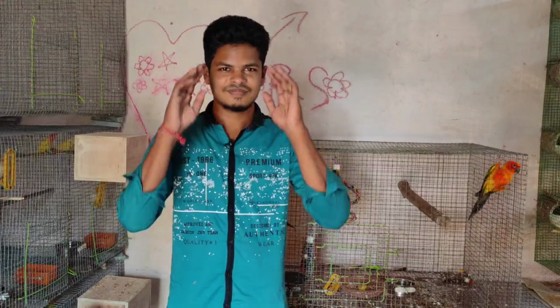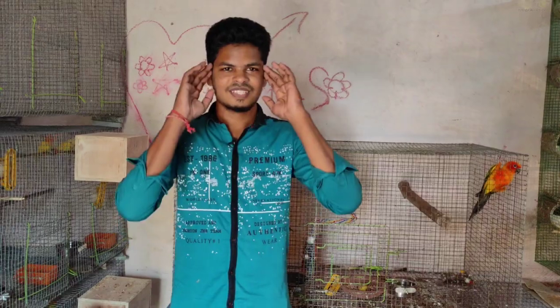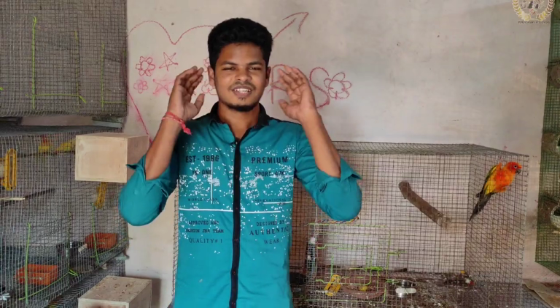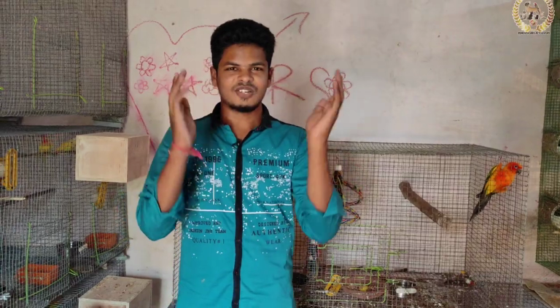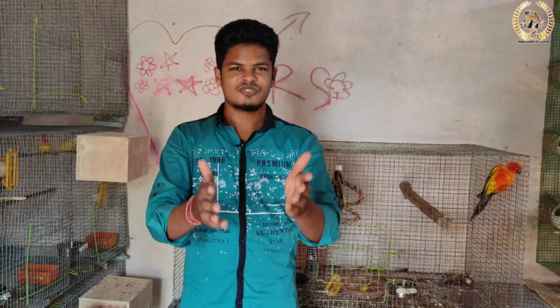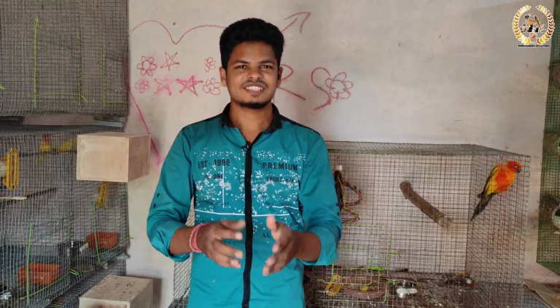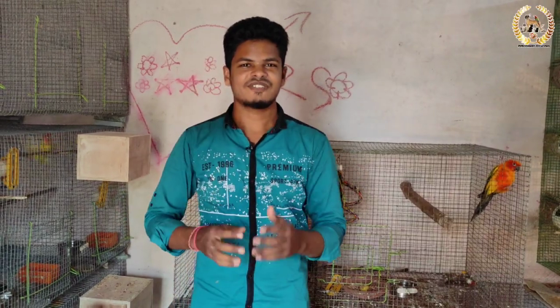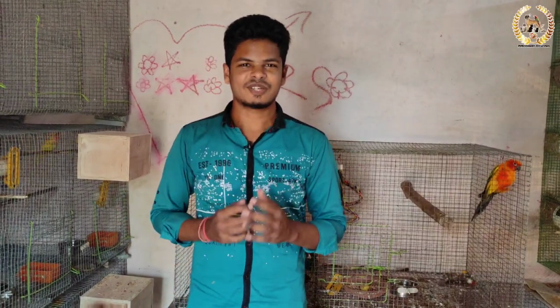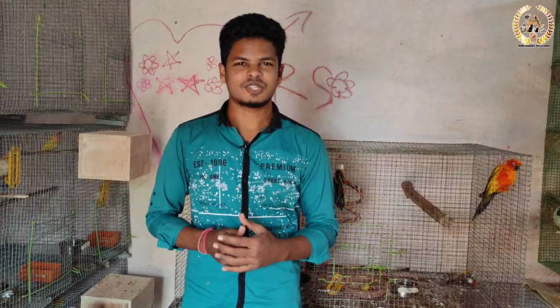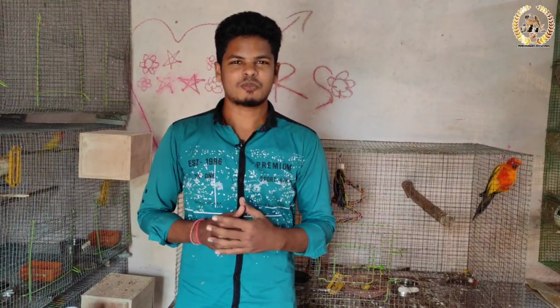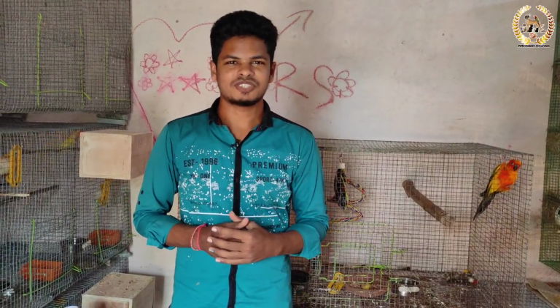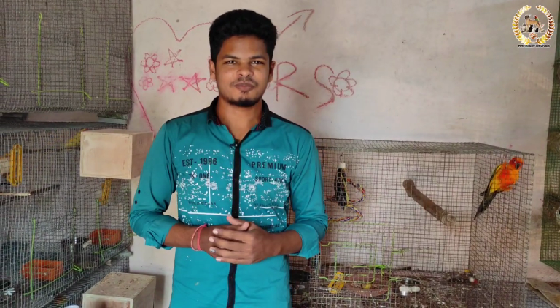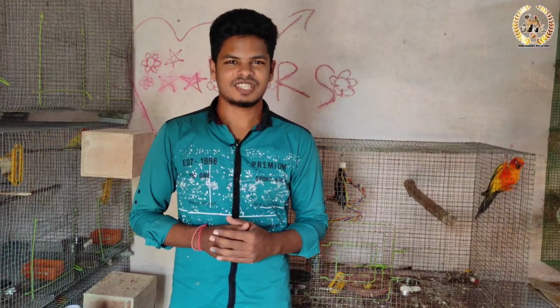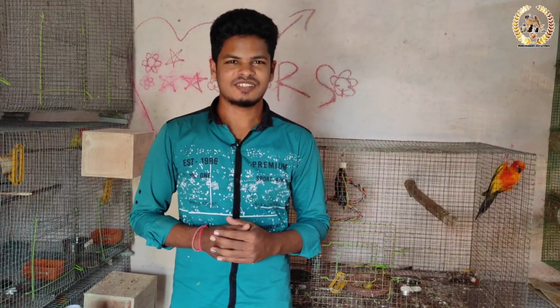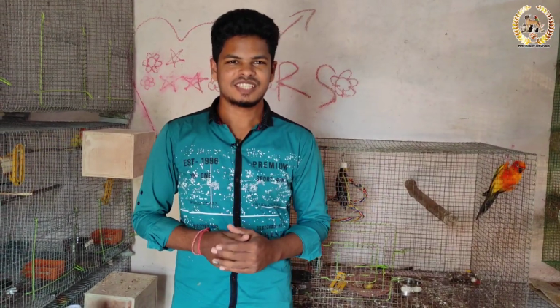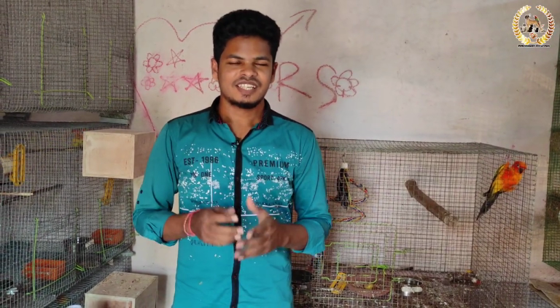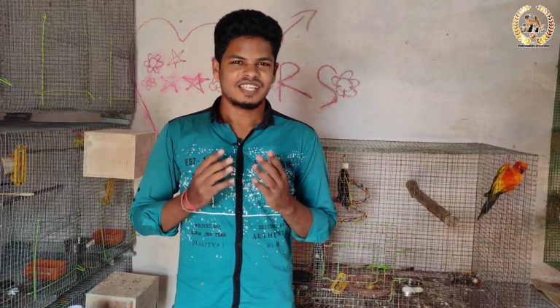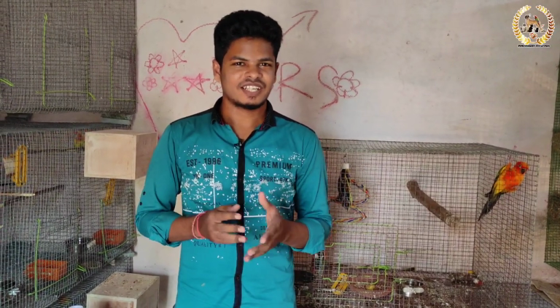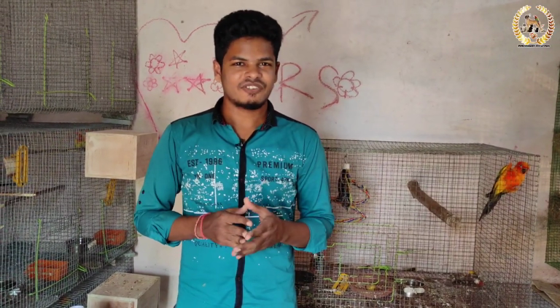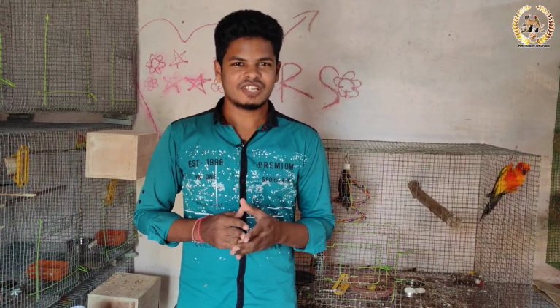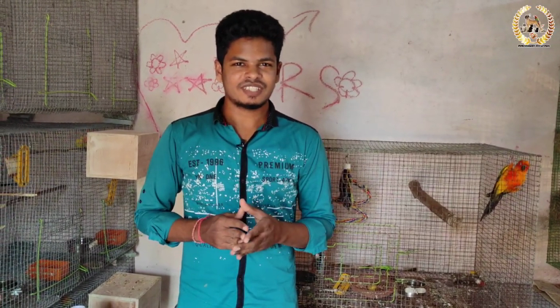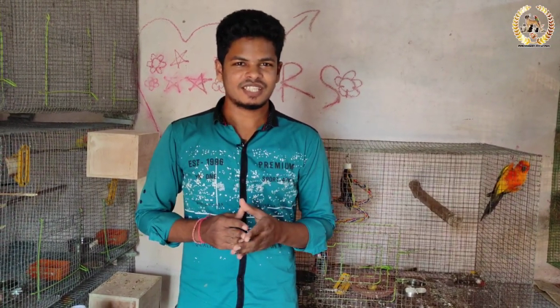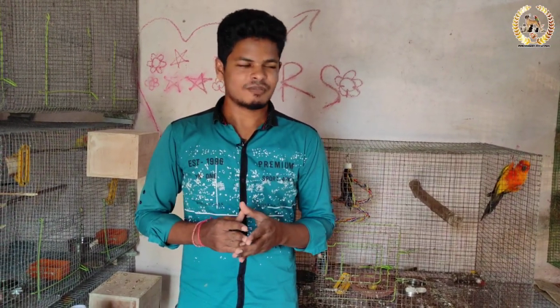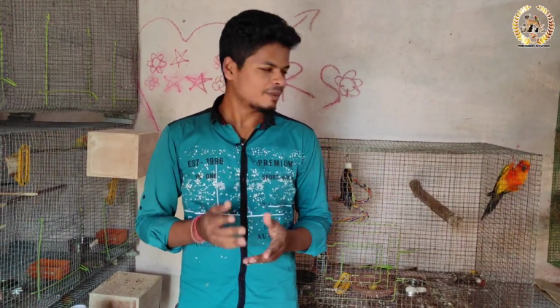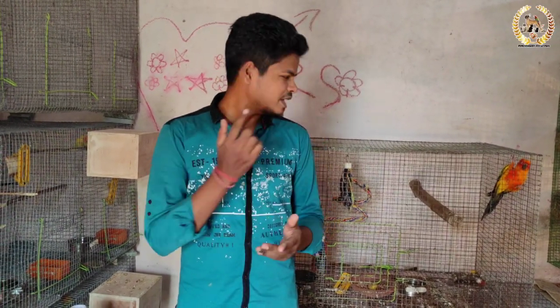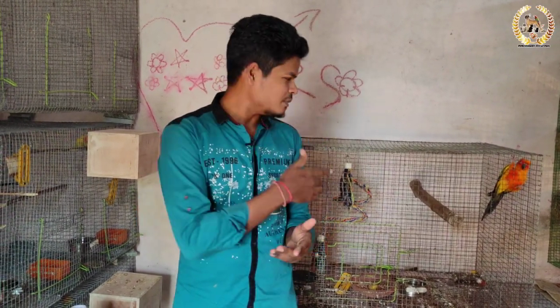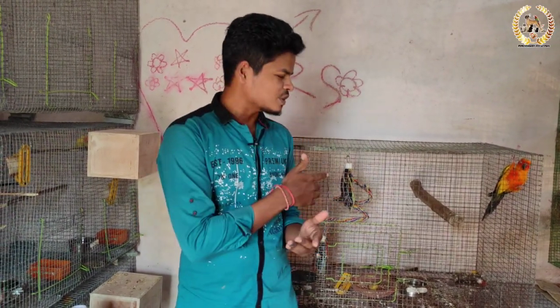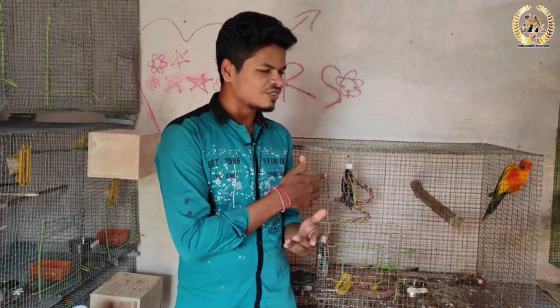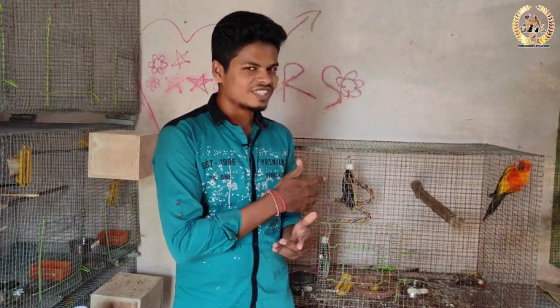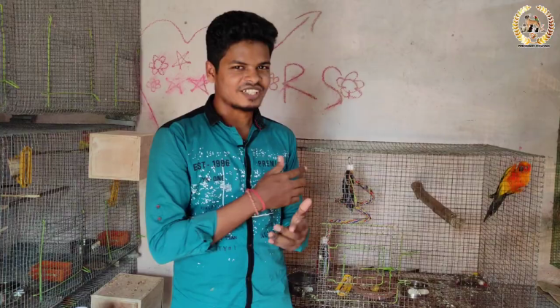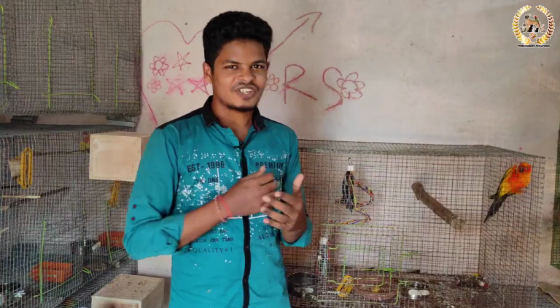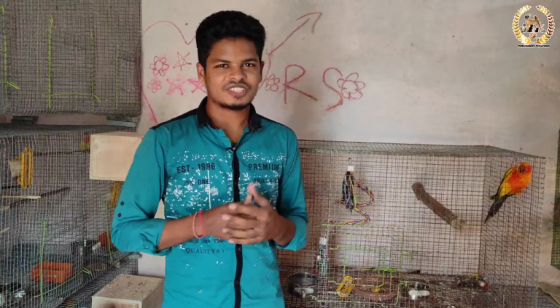Hello friends! Welcome back to Poetry Pet Lovers! In this video, we will set up our breeding box for Suncarnia.